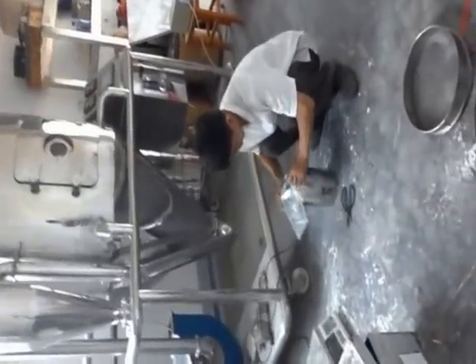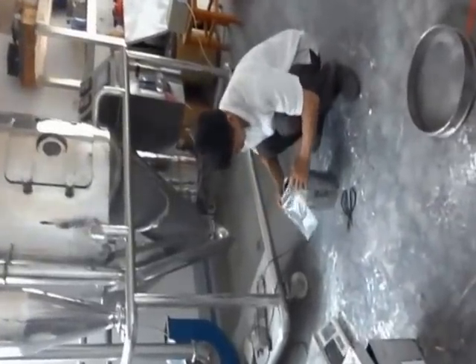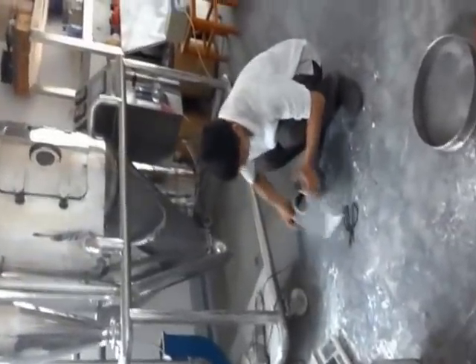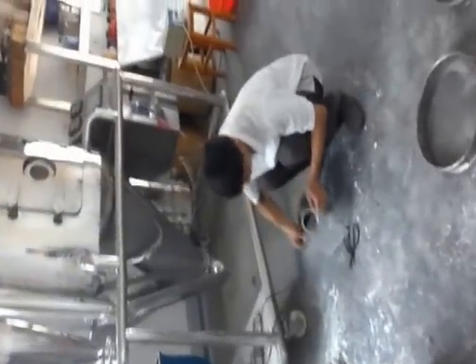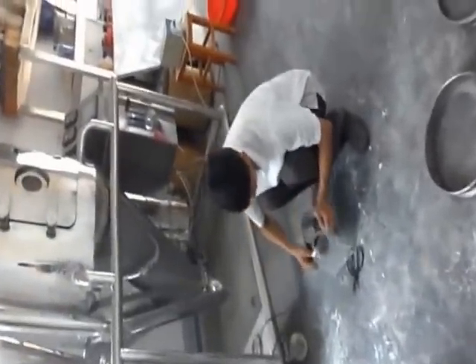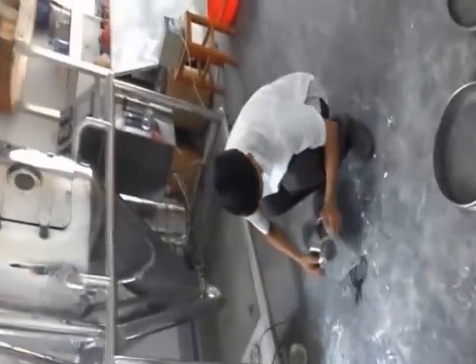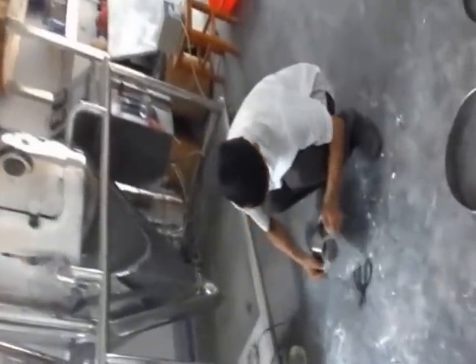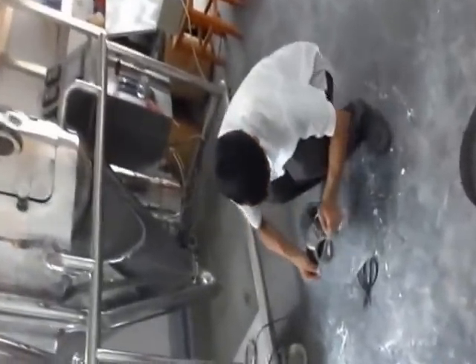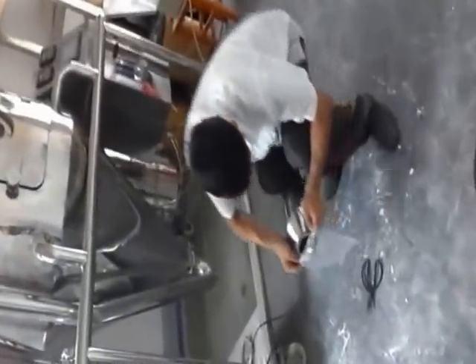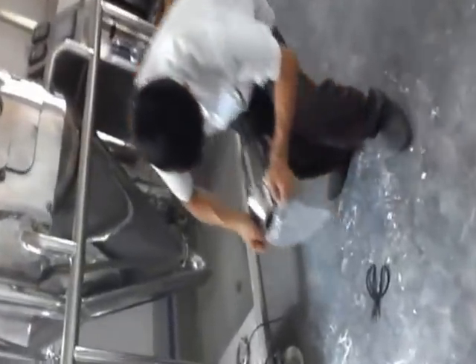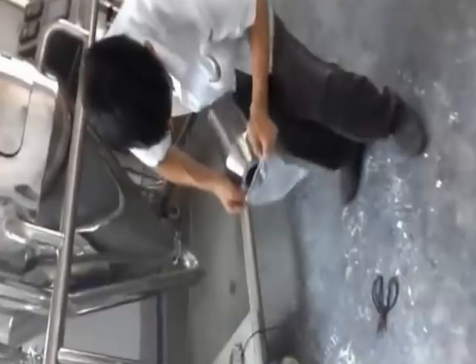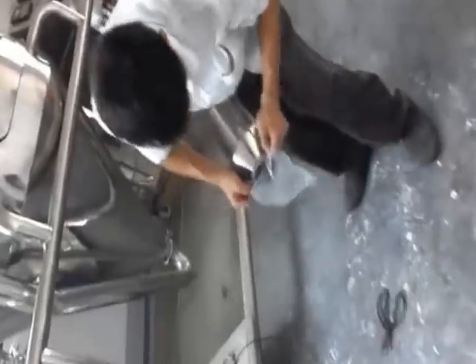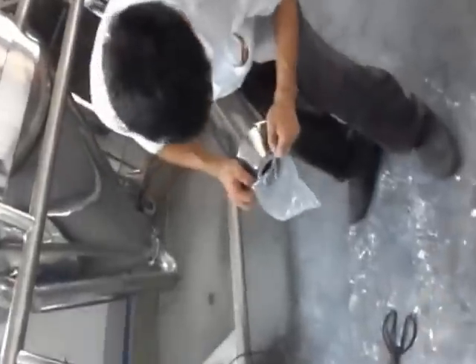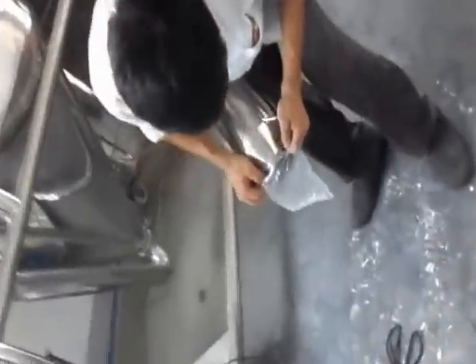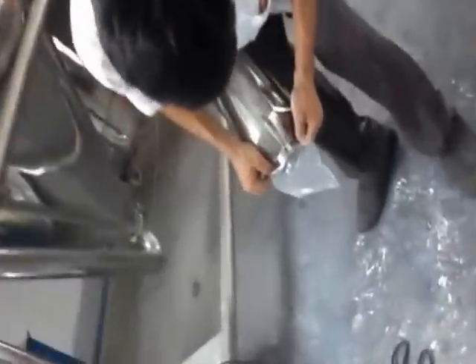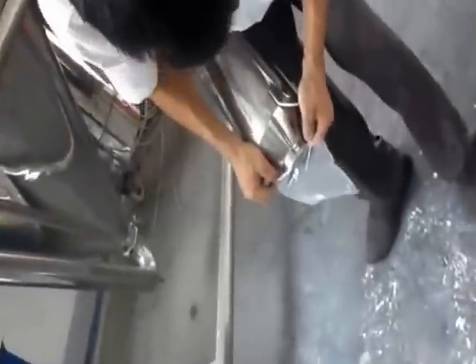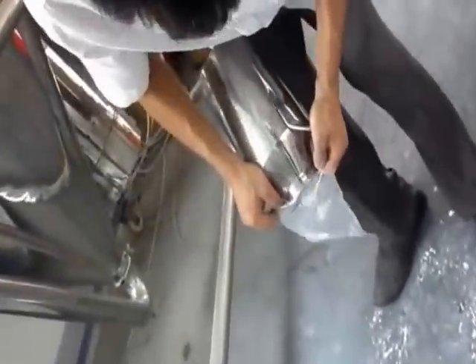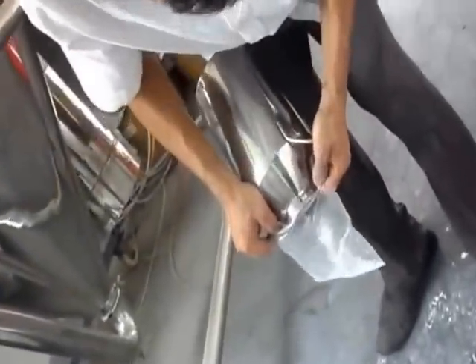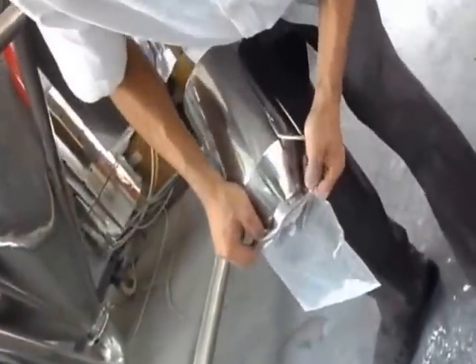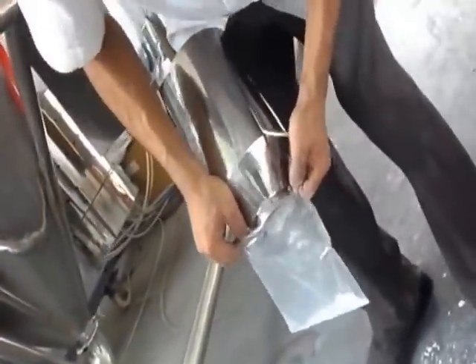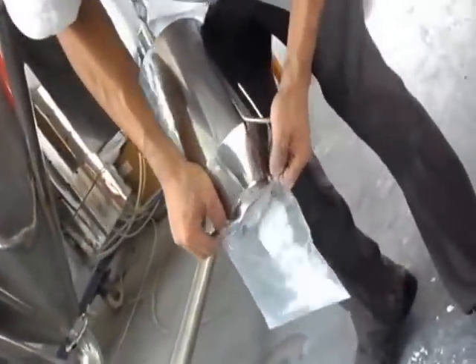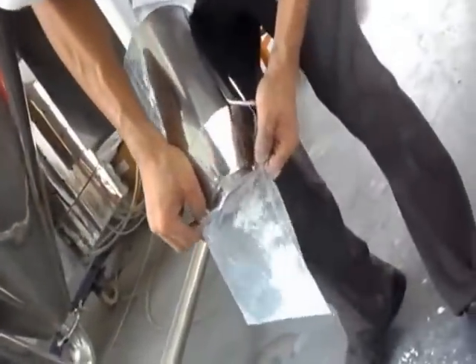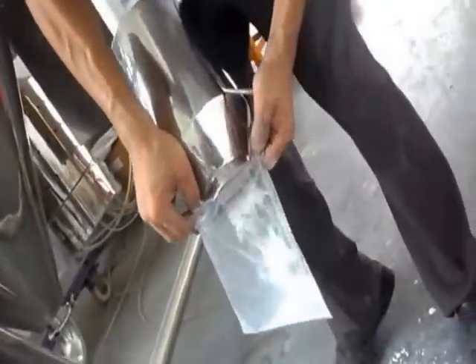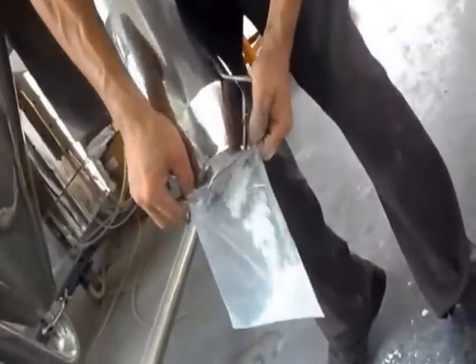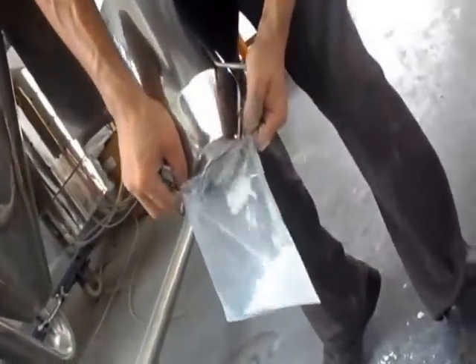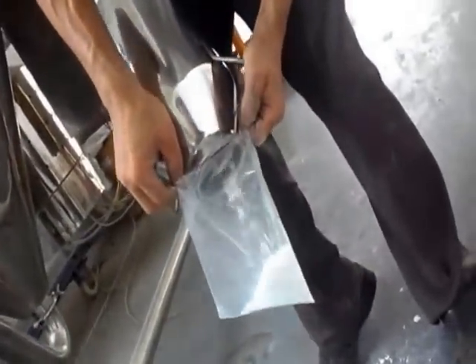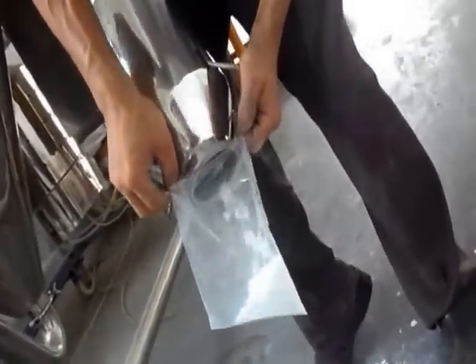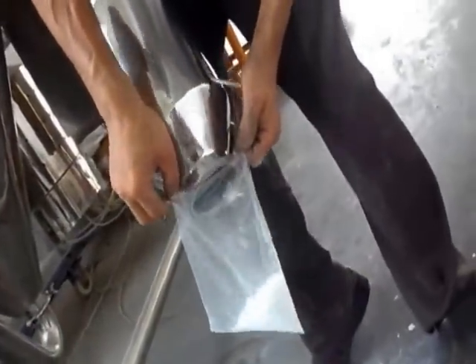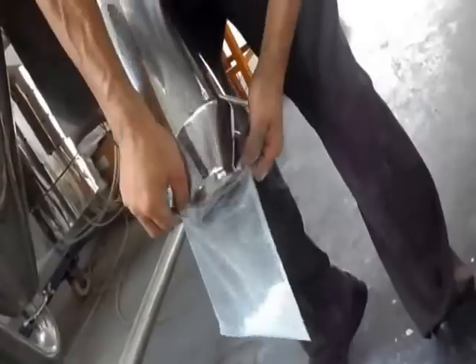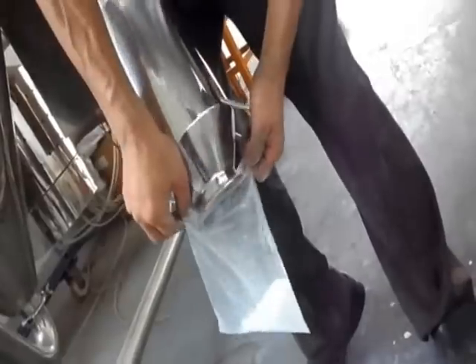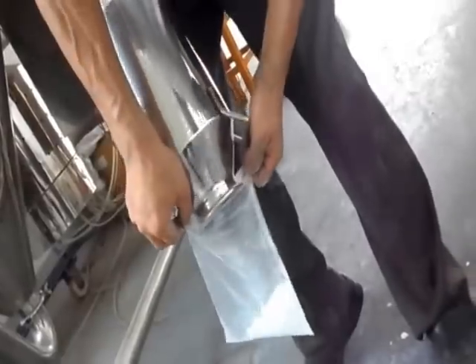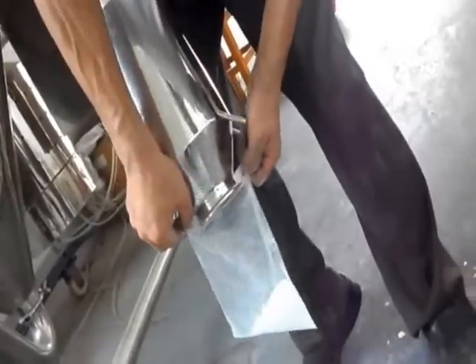After several seconds, the powder drops at the bottom of the collector. We get cornstarch with good flowability.